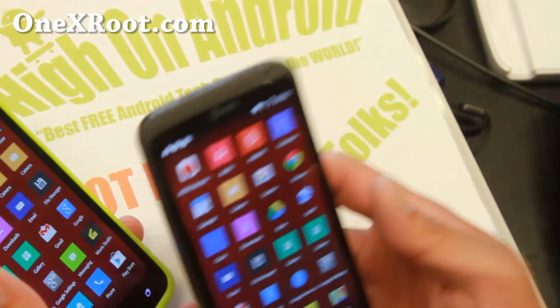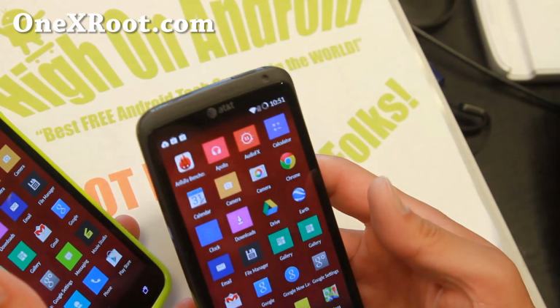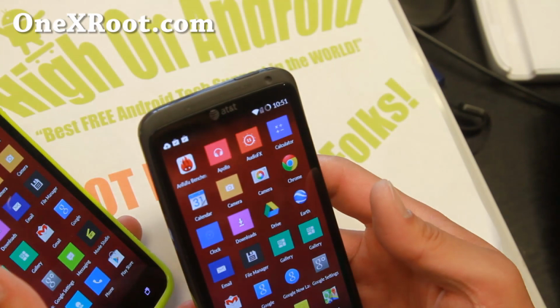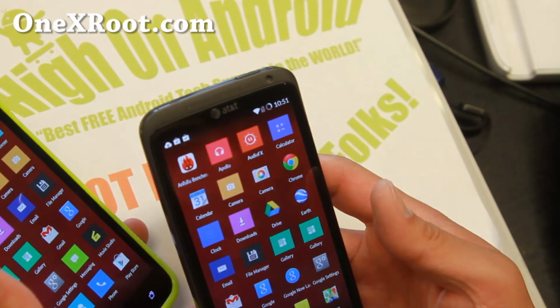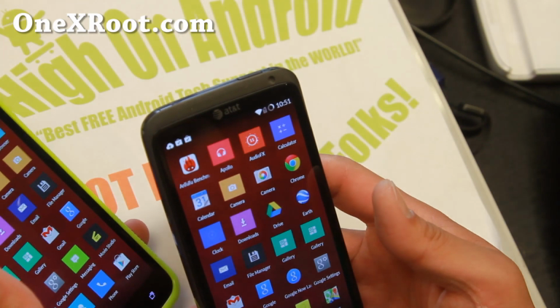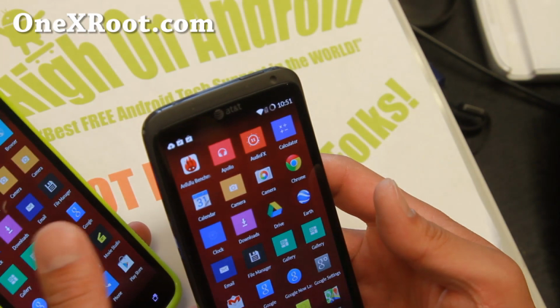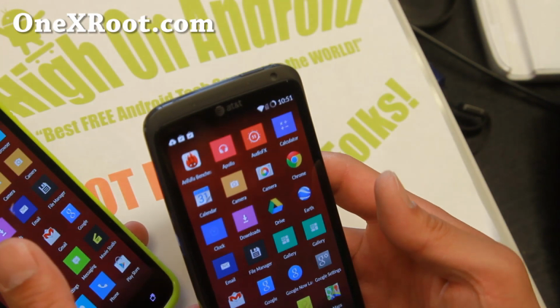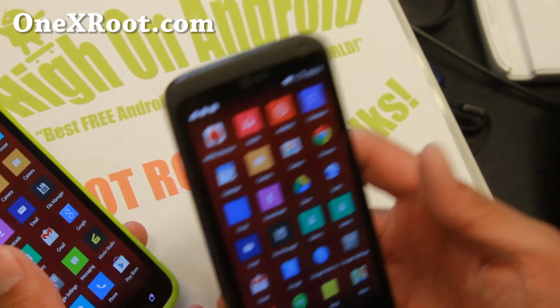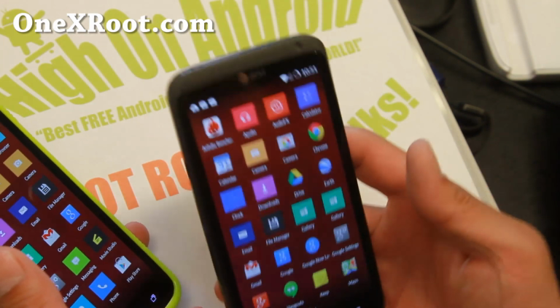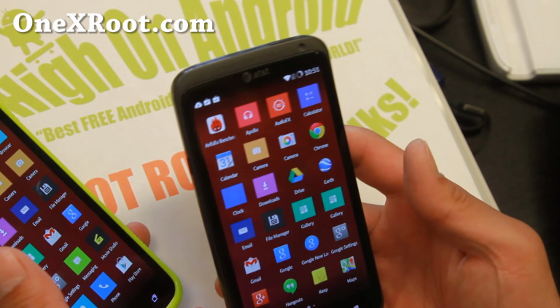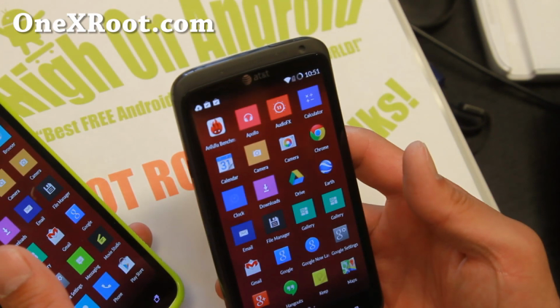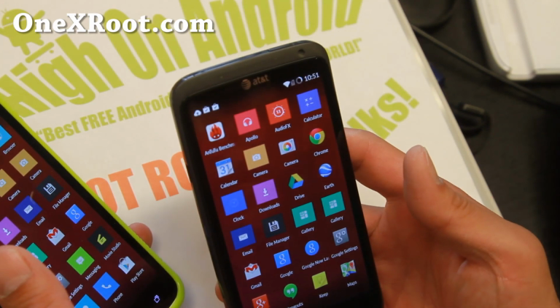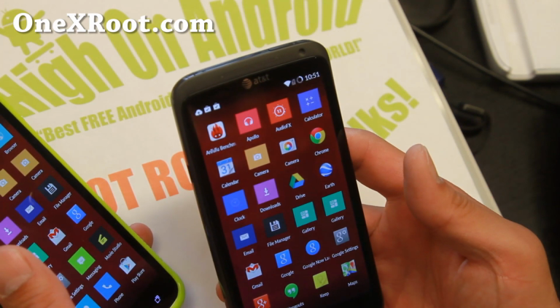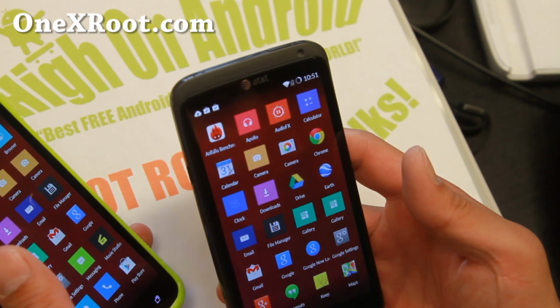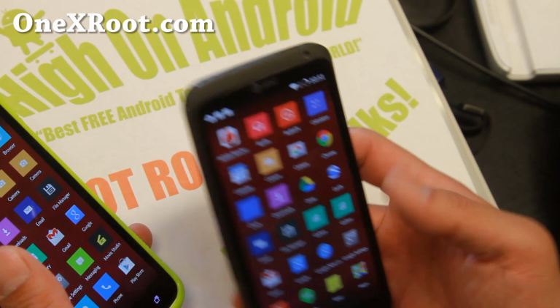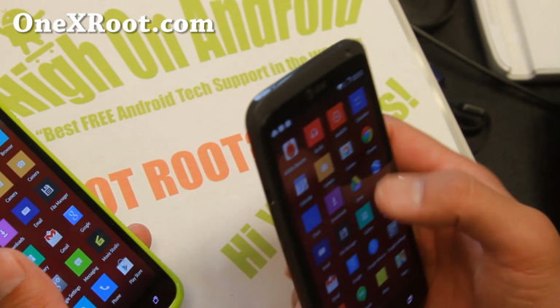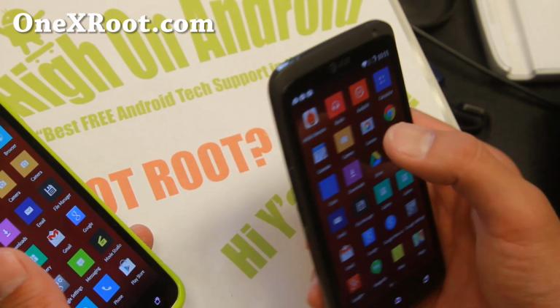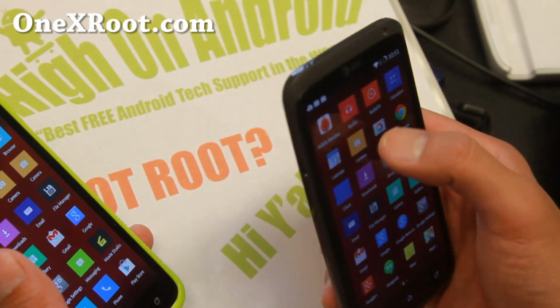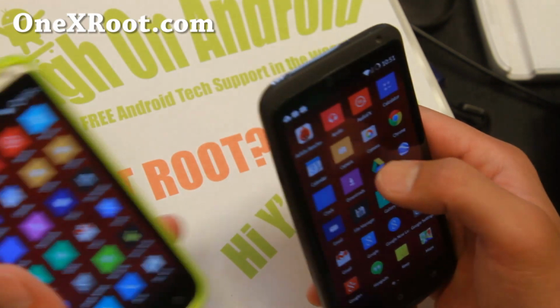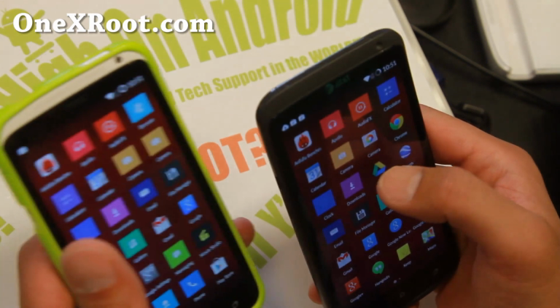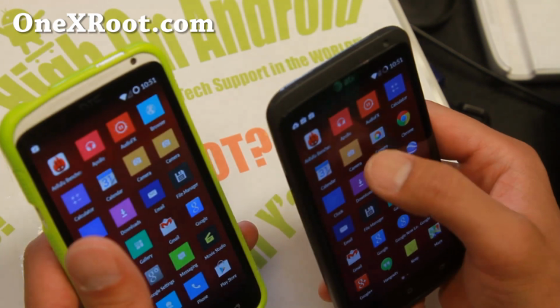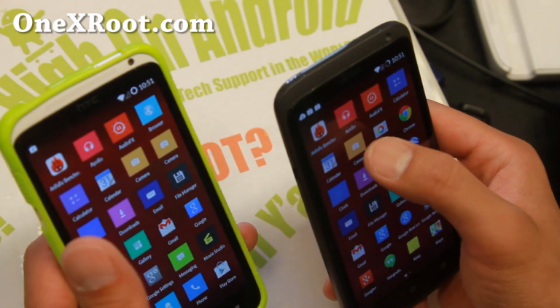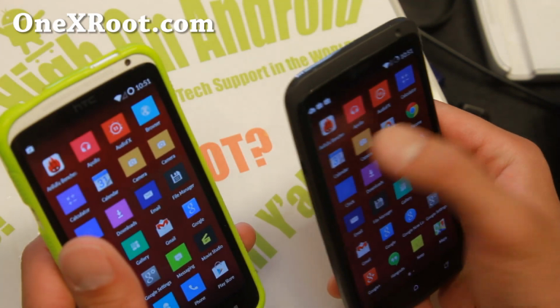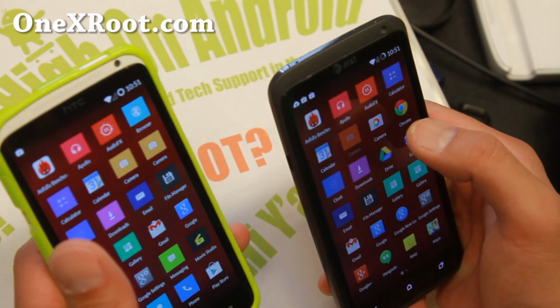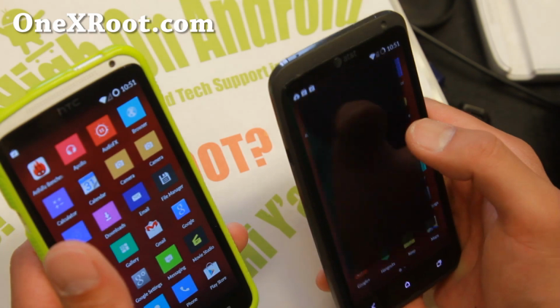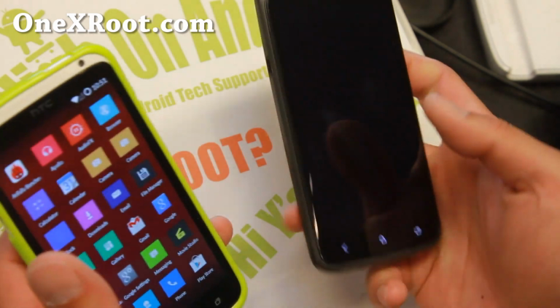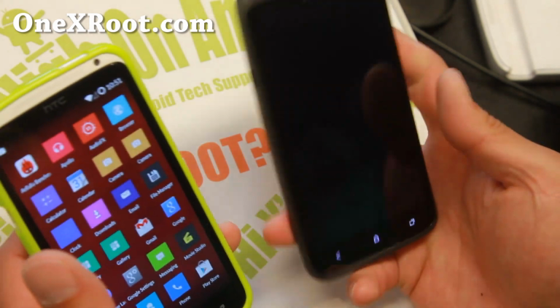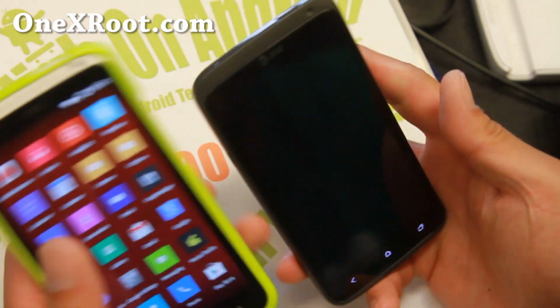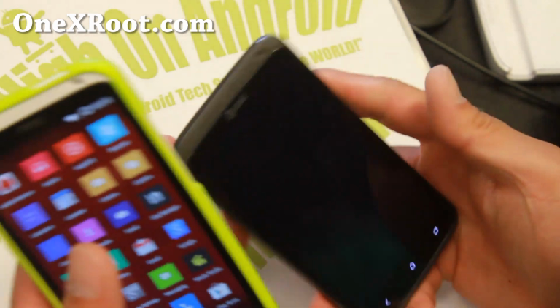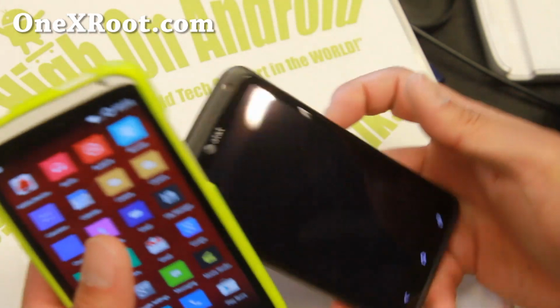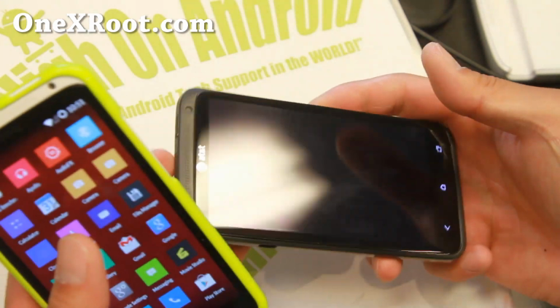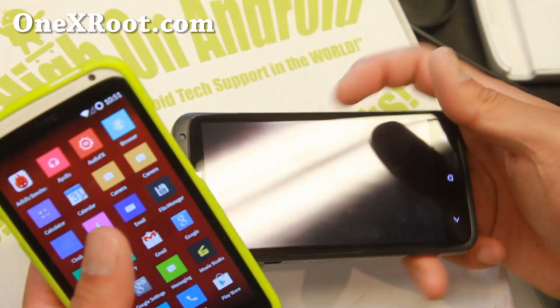Now, for the AT&T OneX, make sure you update Google Services, otherwise the video recording doesn't work correctly. But once you update it, everything works just fine.